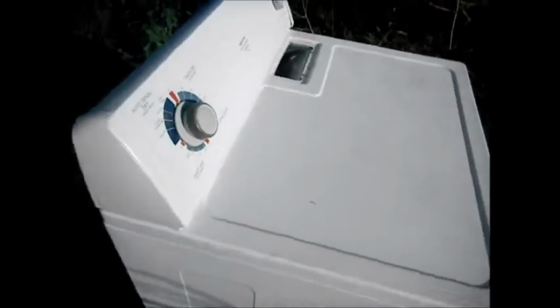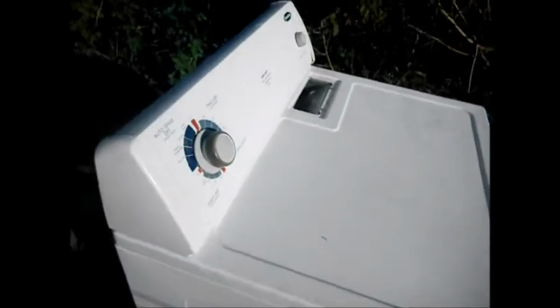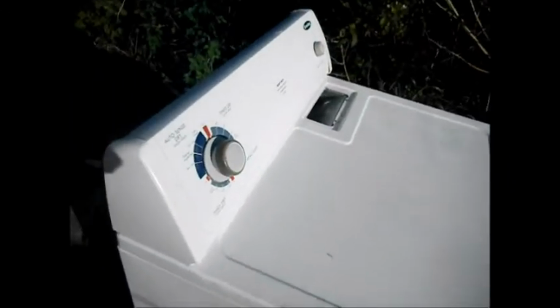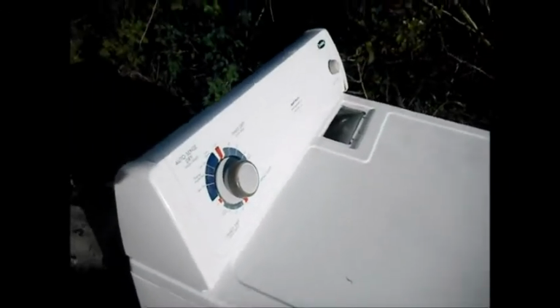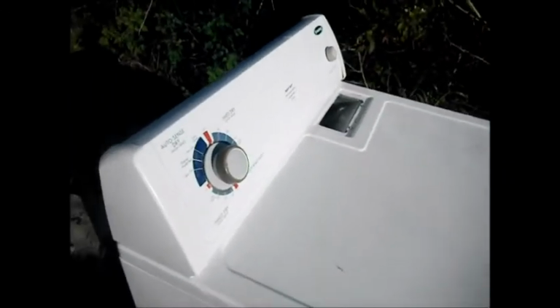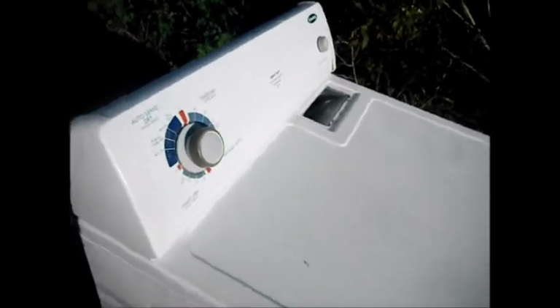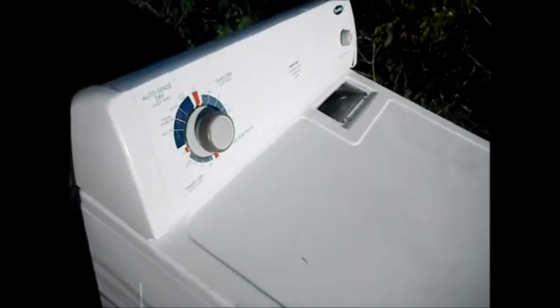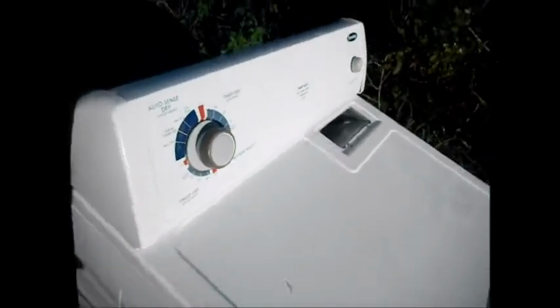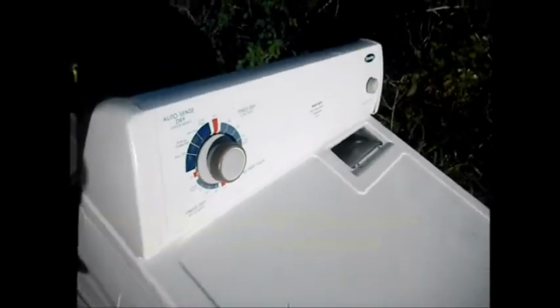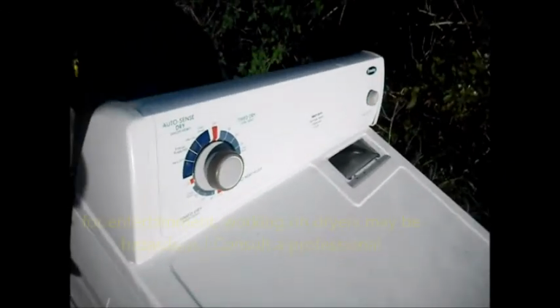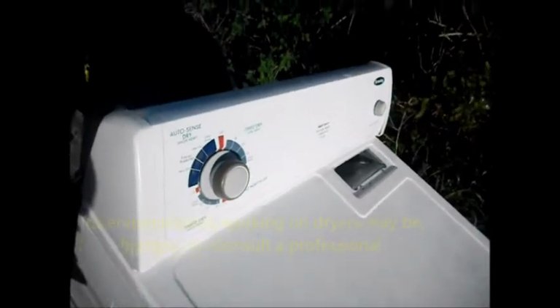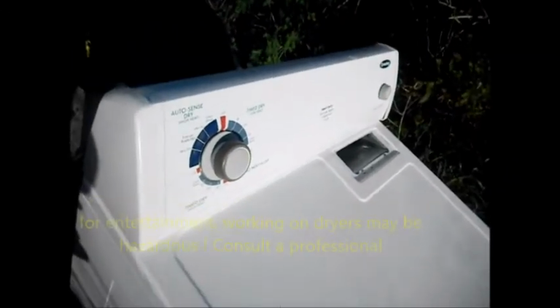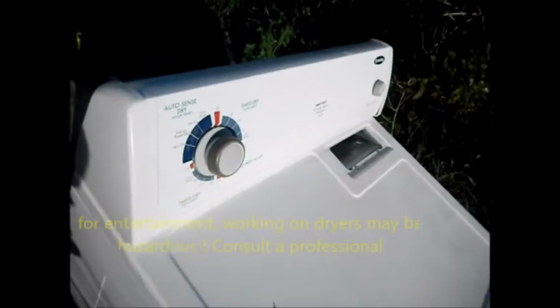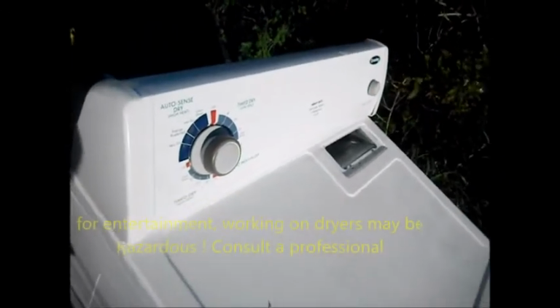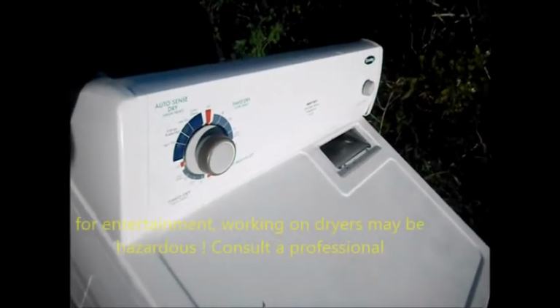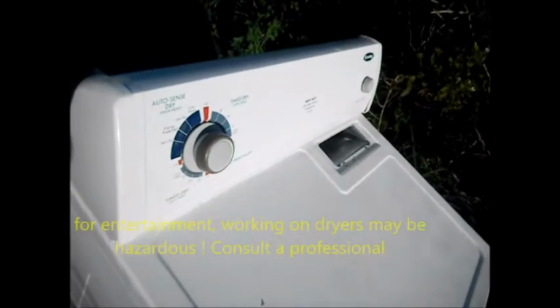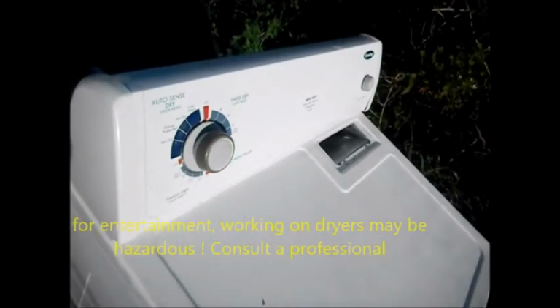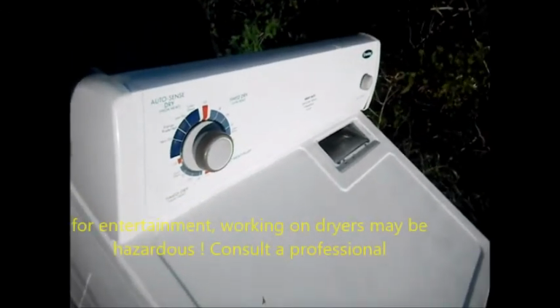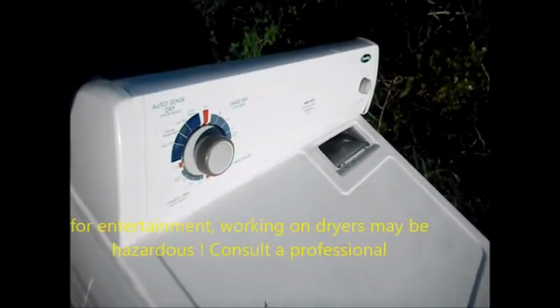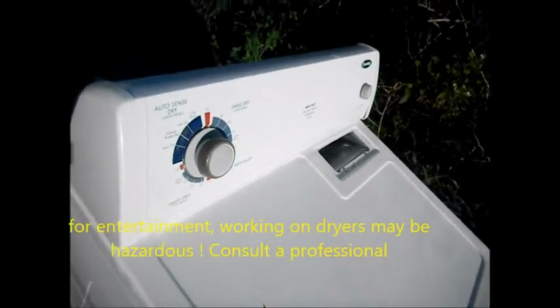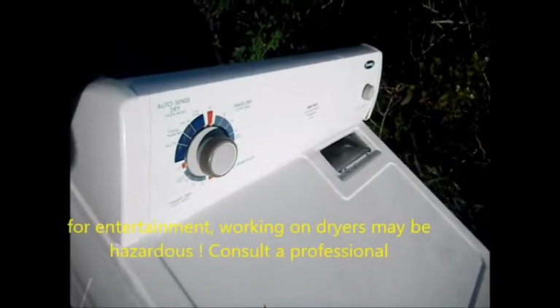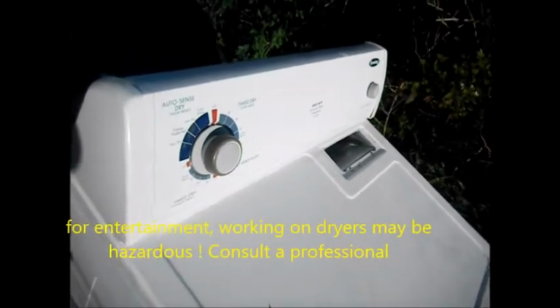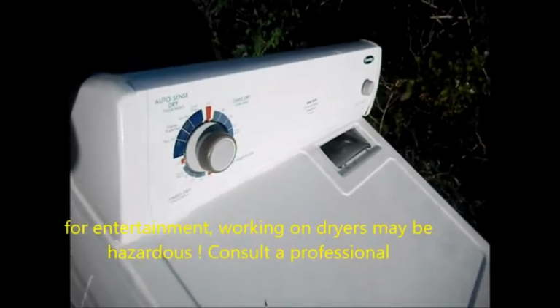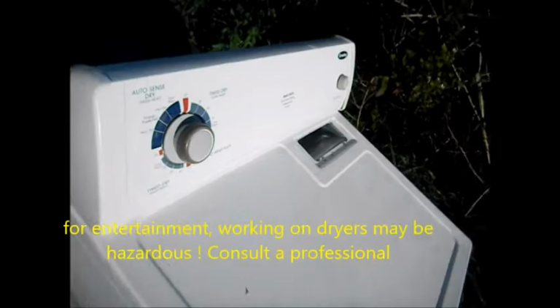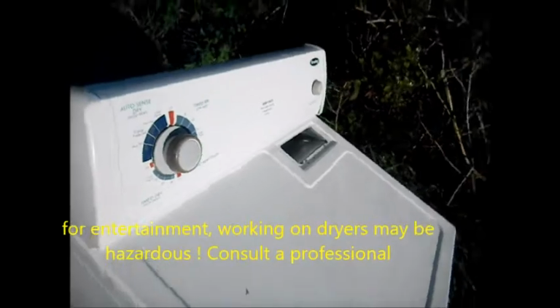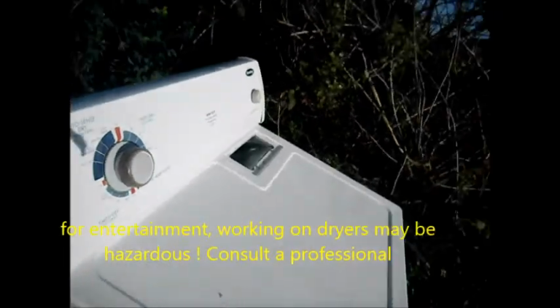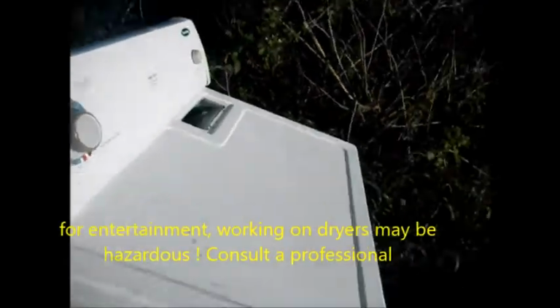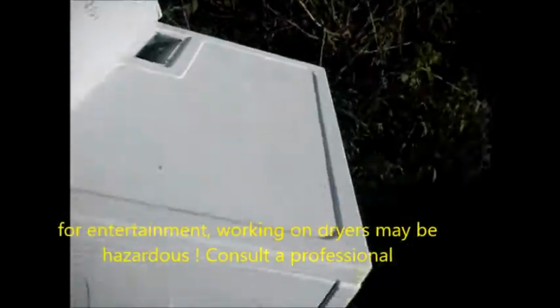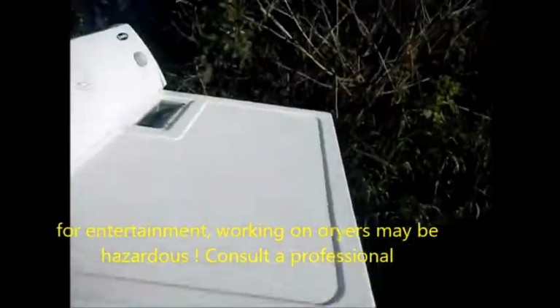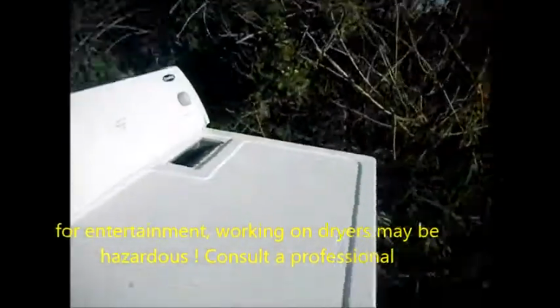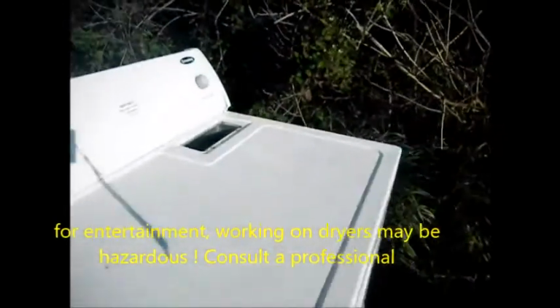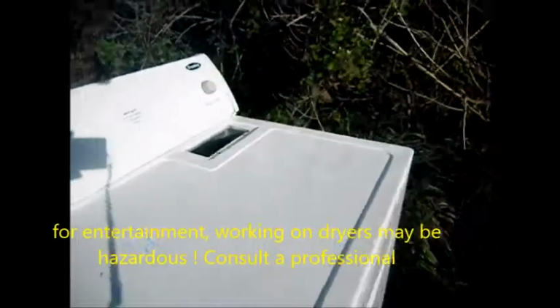Here is your Crosley — this is basically a Whirlpool design. Your dryer won't come on.